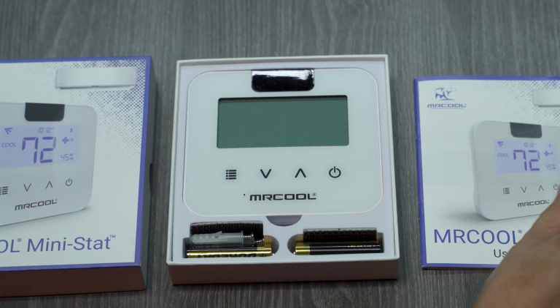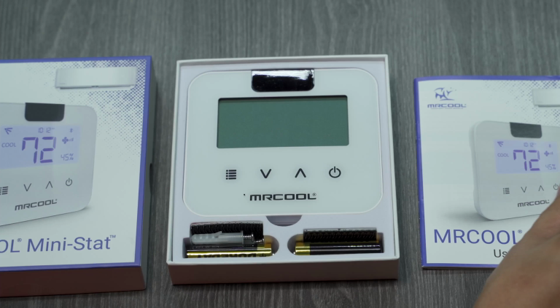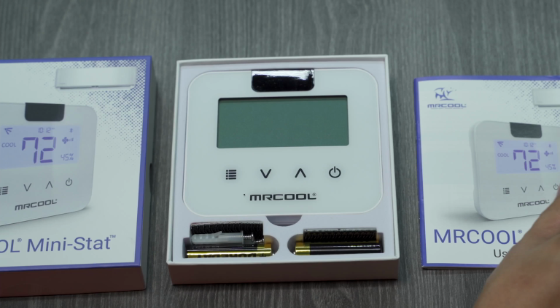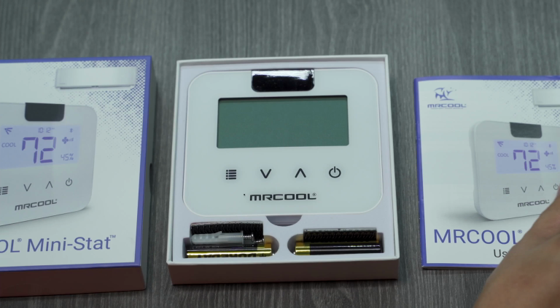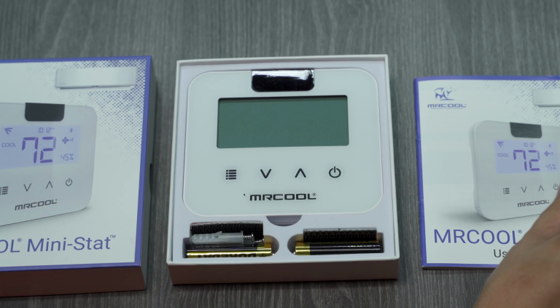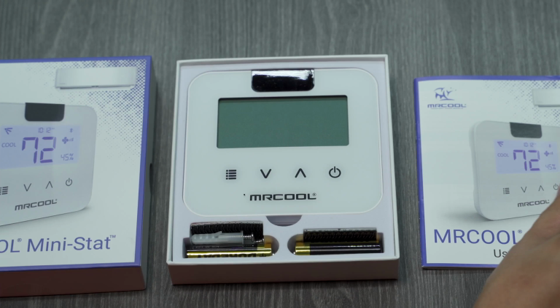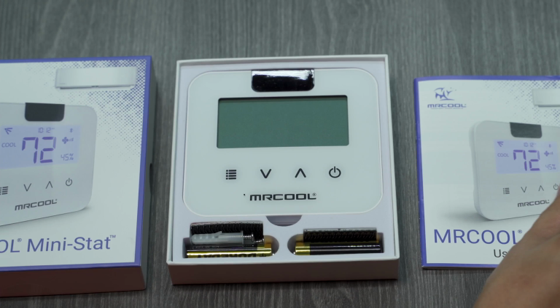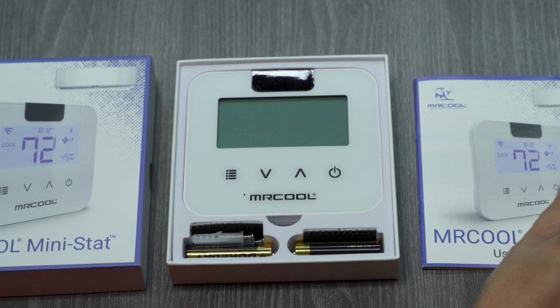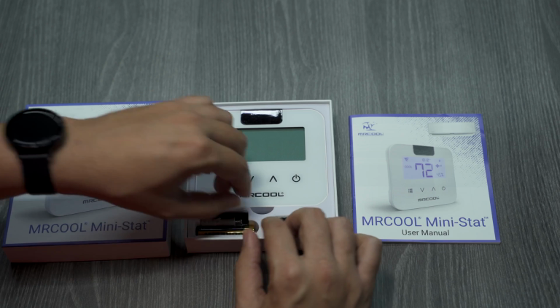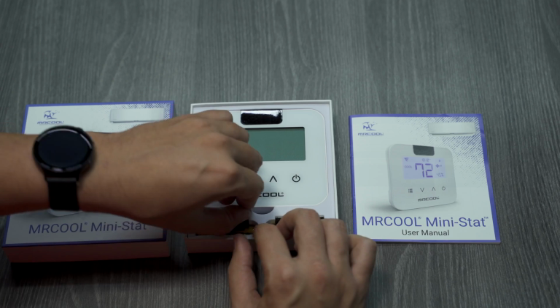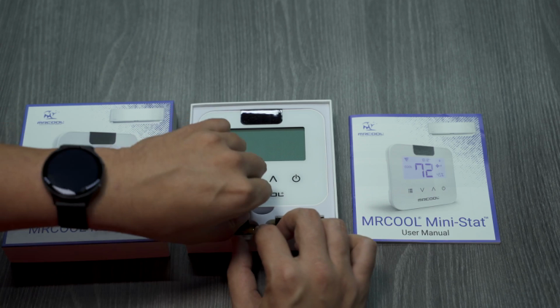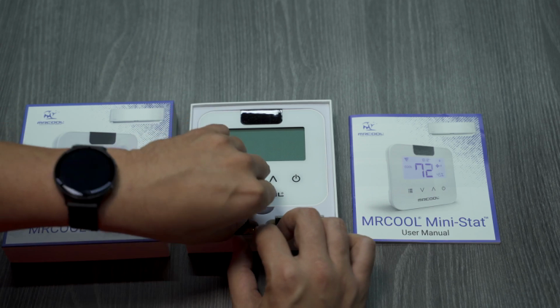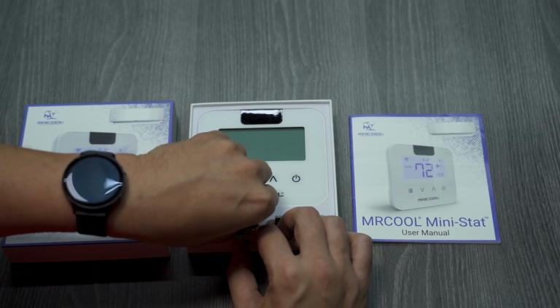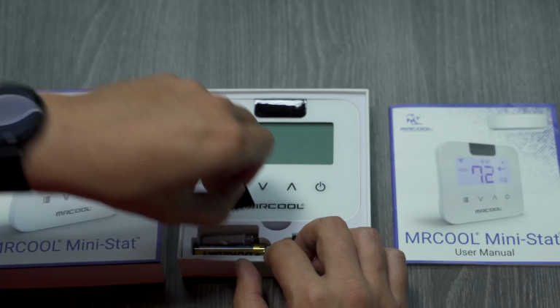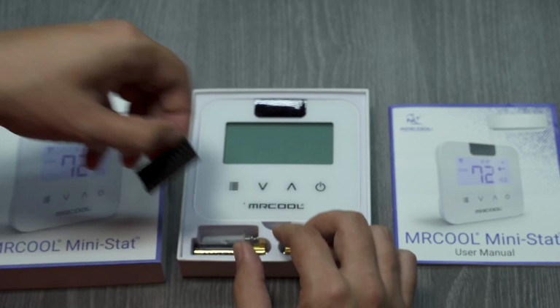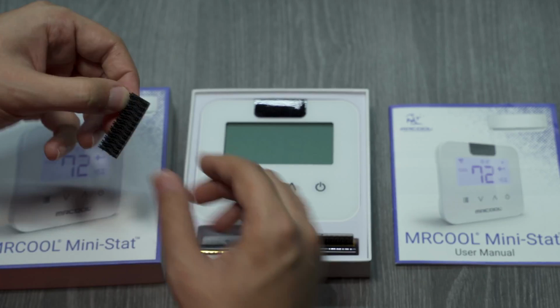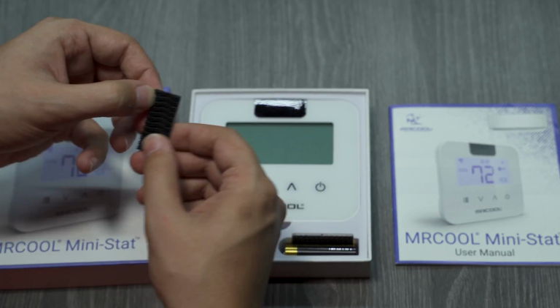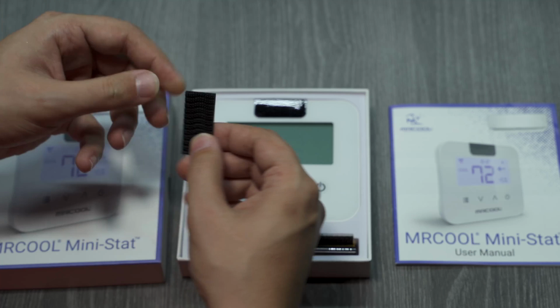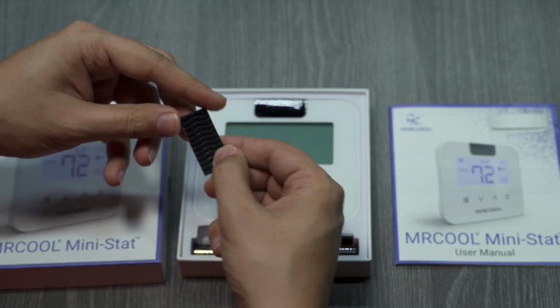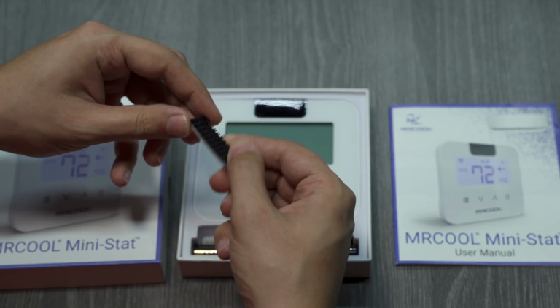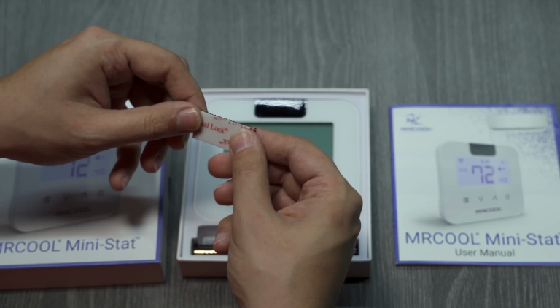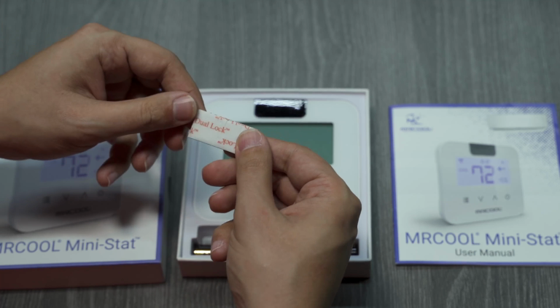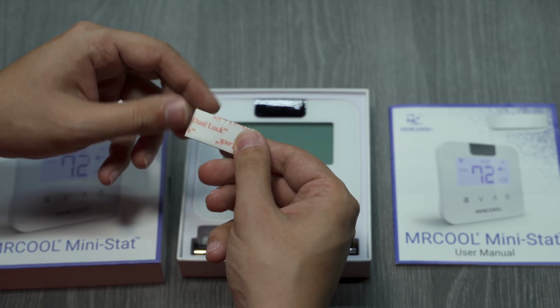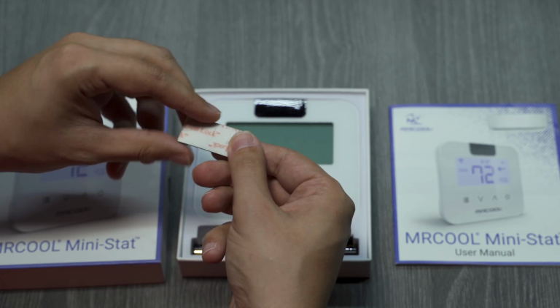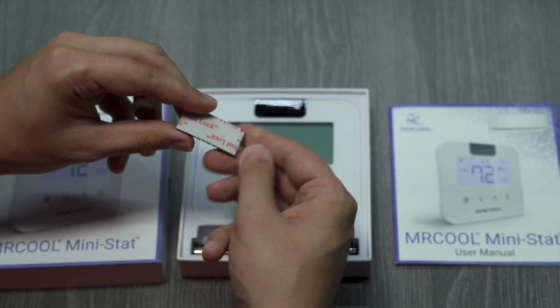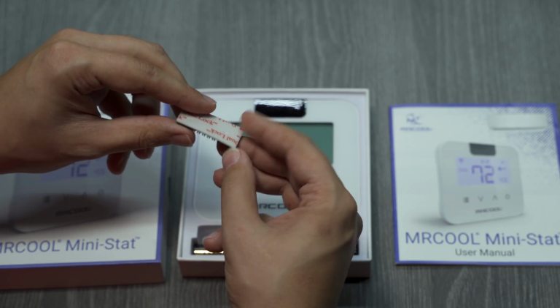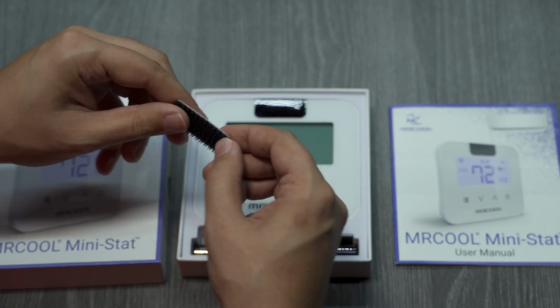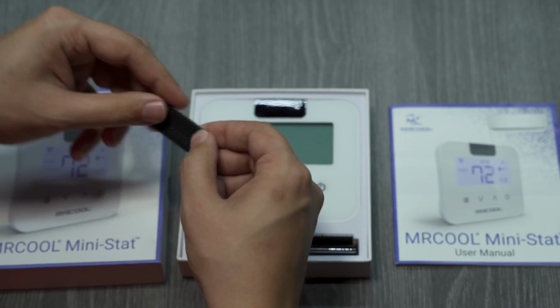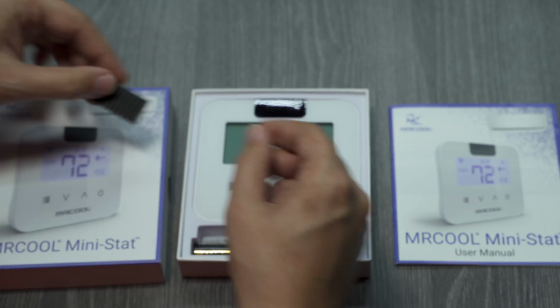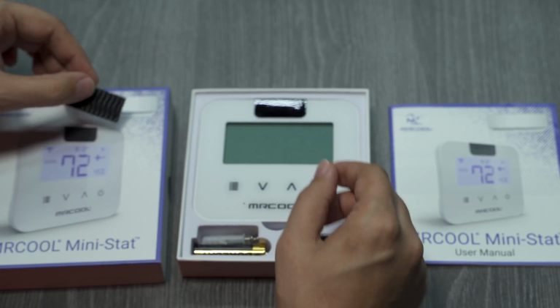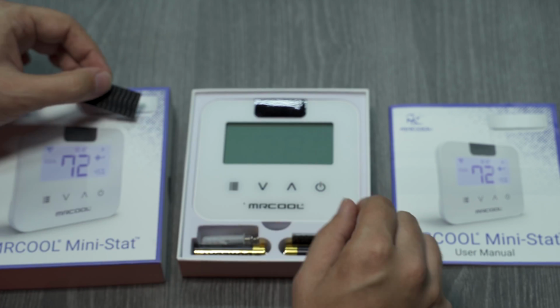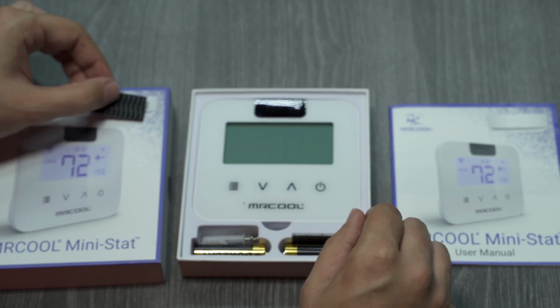Below that, you'll find the Mini-Stat. Also included are batteries, screws, and an adhesive Velcro strip.